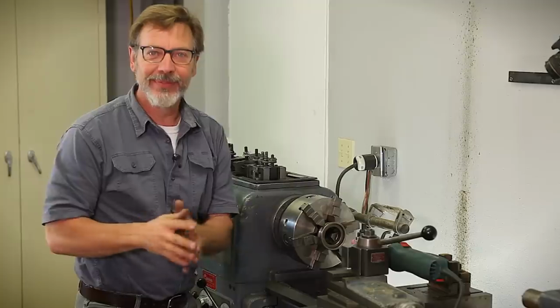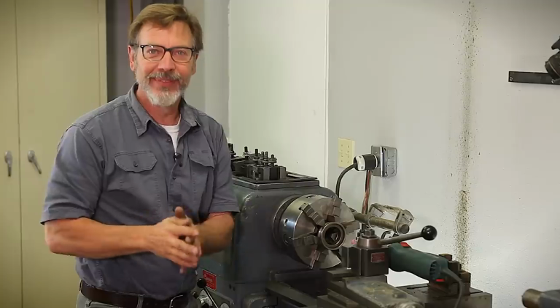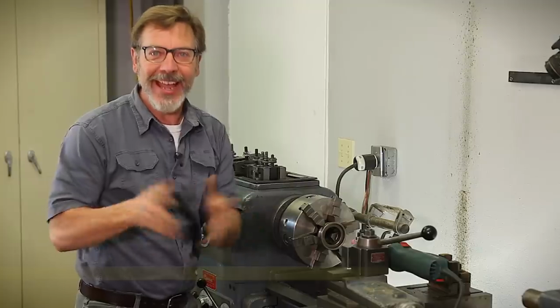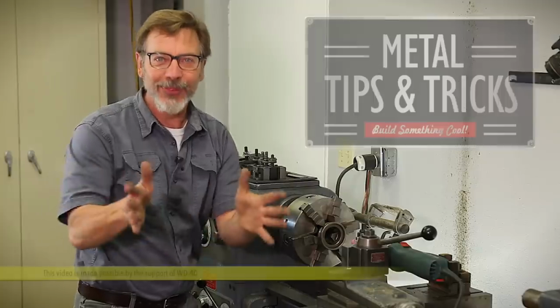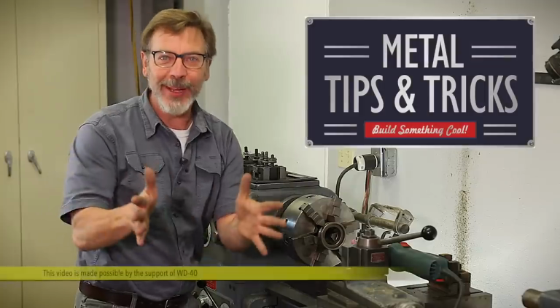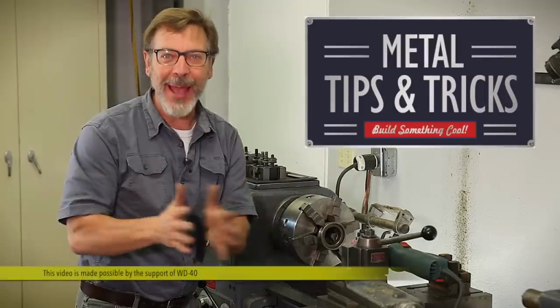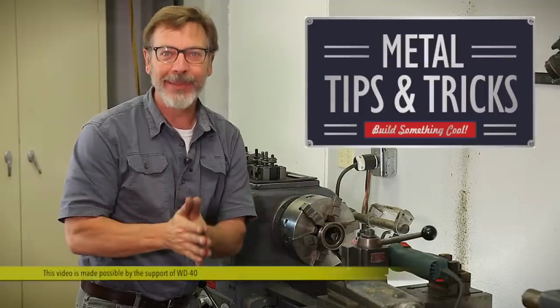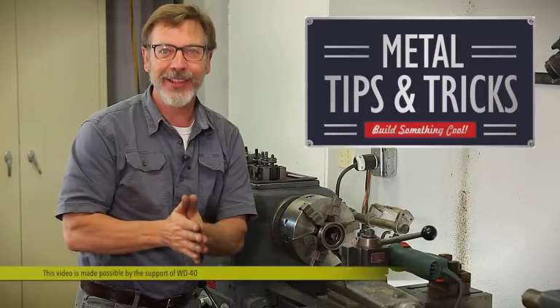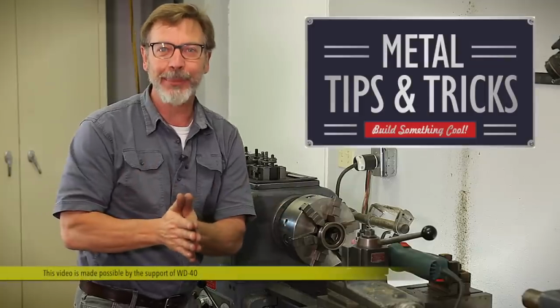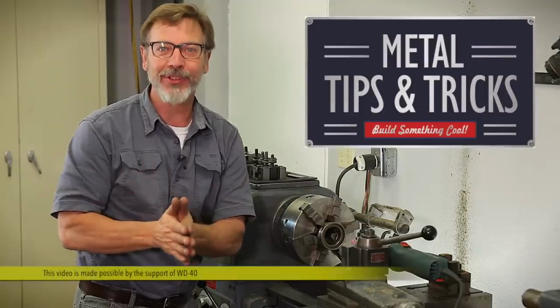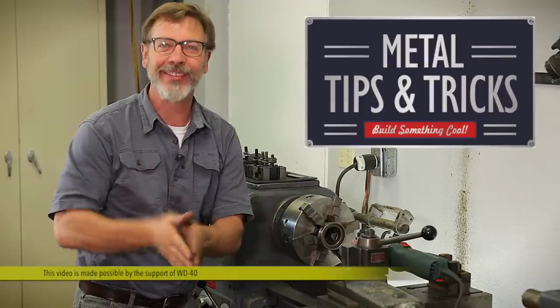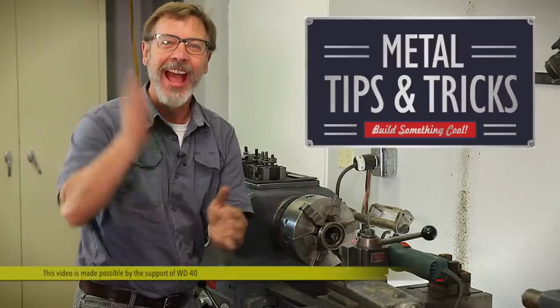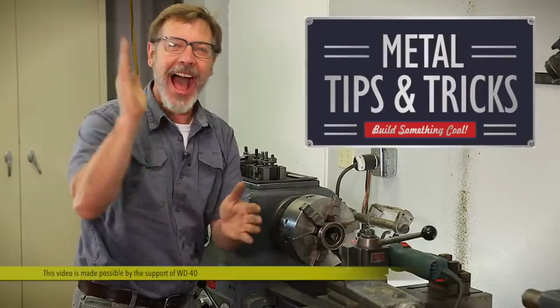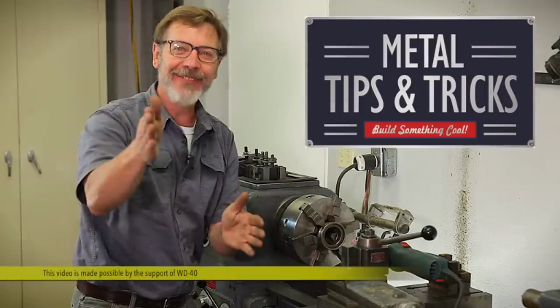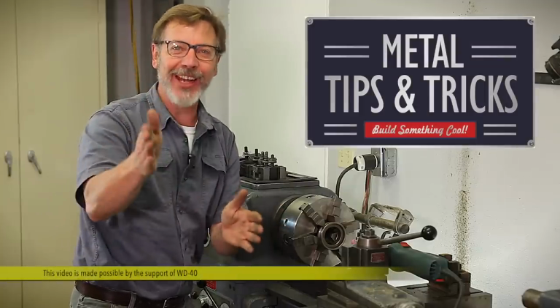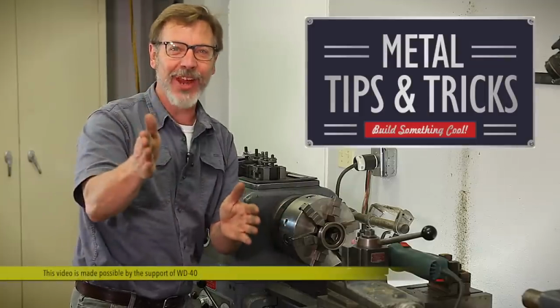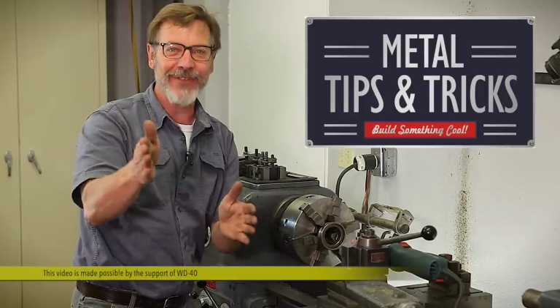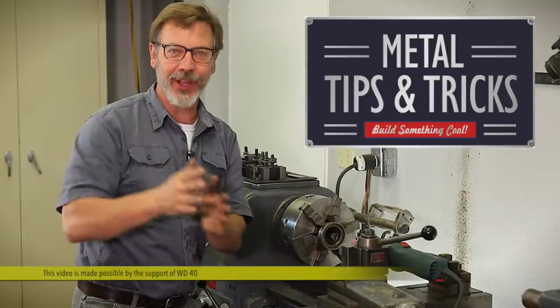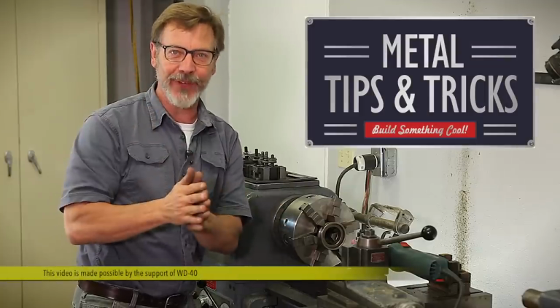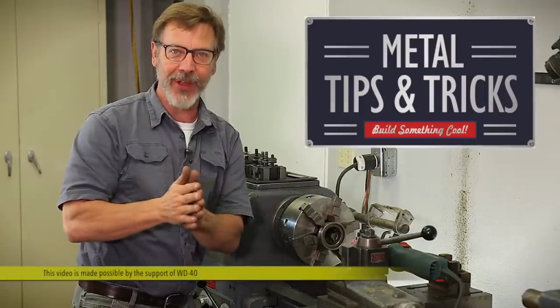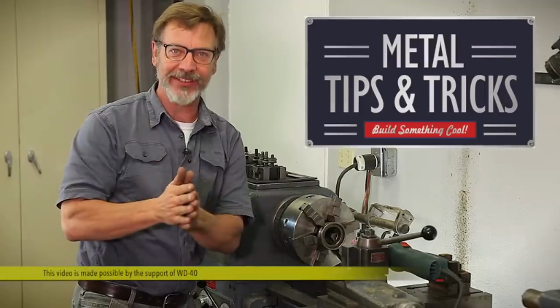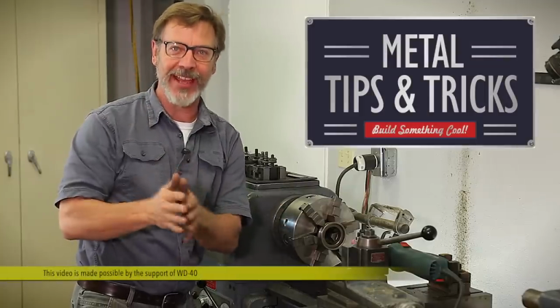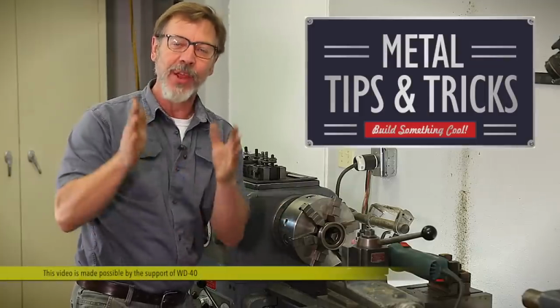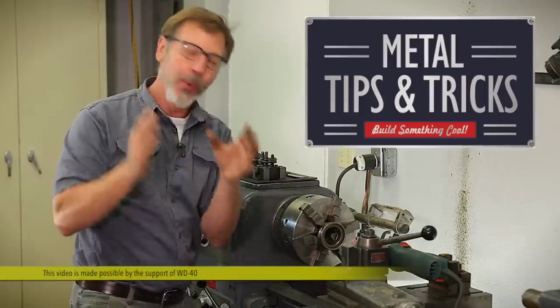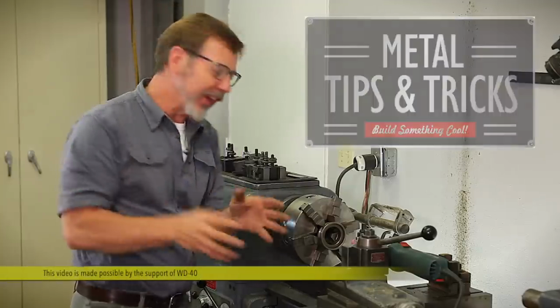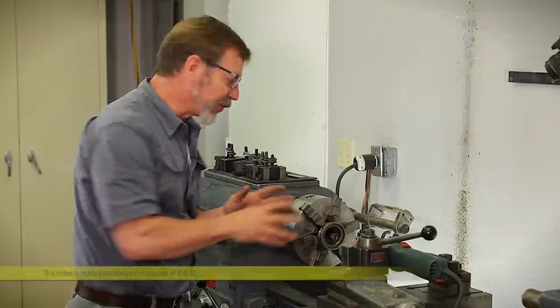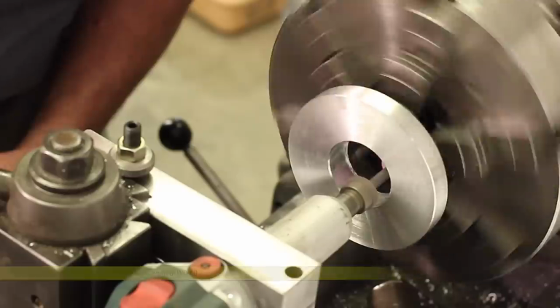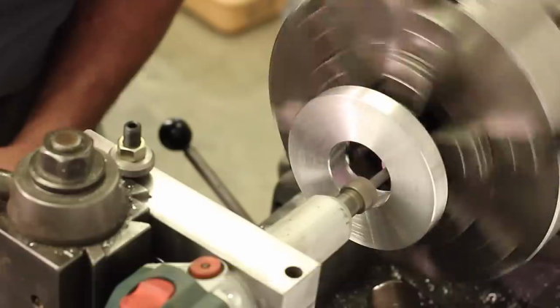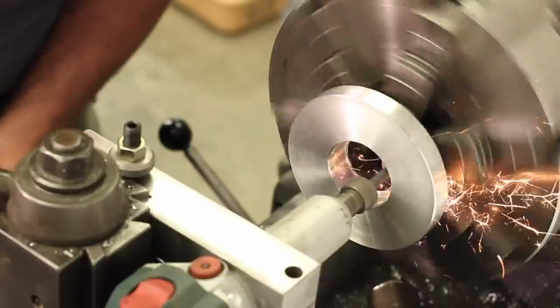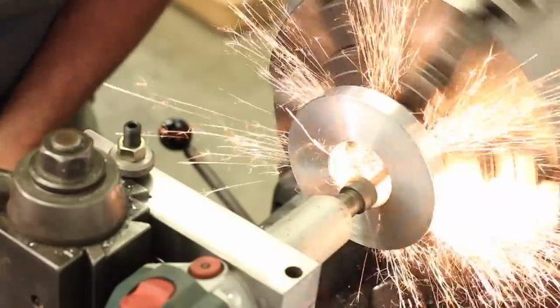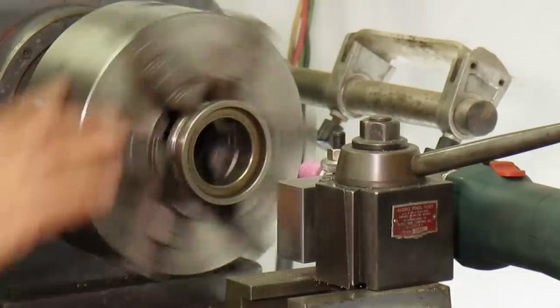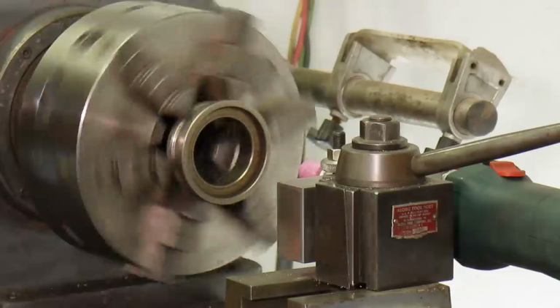Hey guys, welcome back to Metal Tips and Tricks. I've got a great video for you guys today — we're going to grind in the six-jaw chuck.